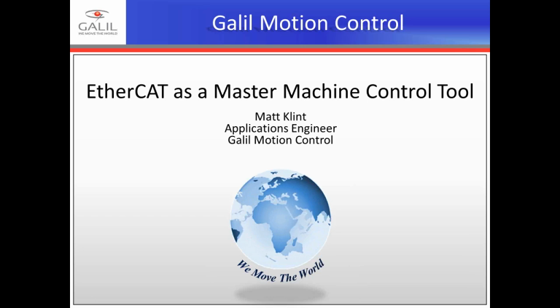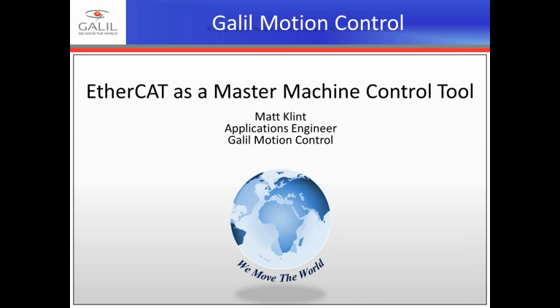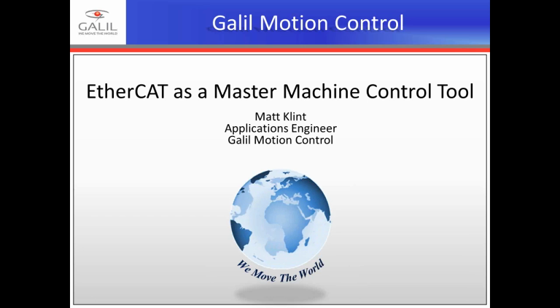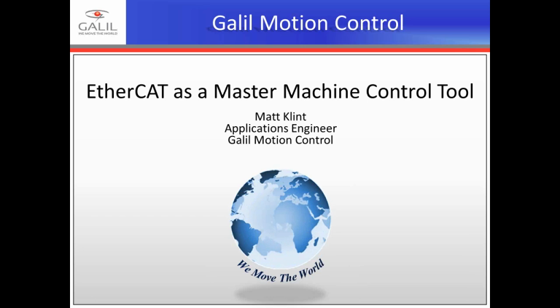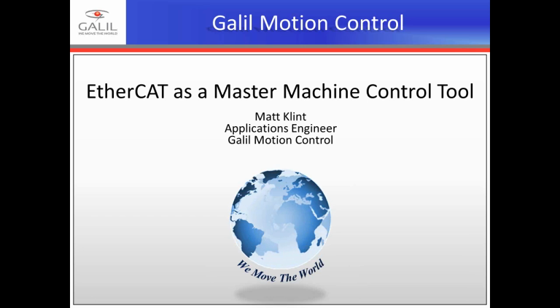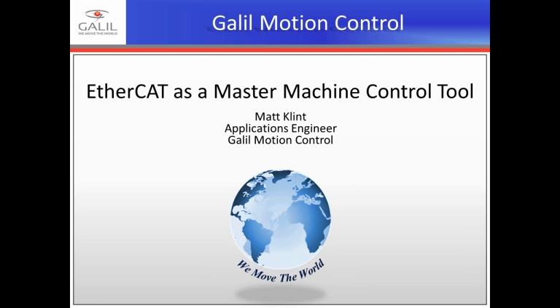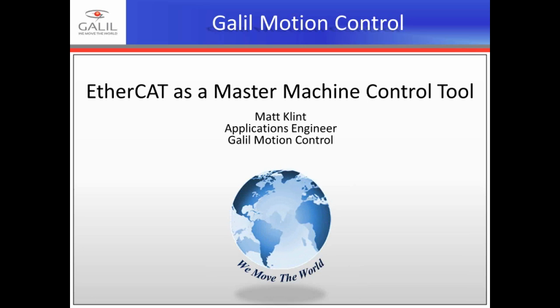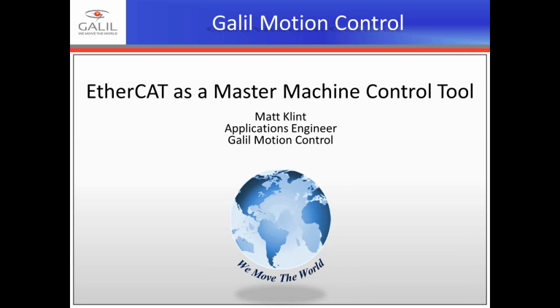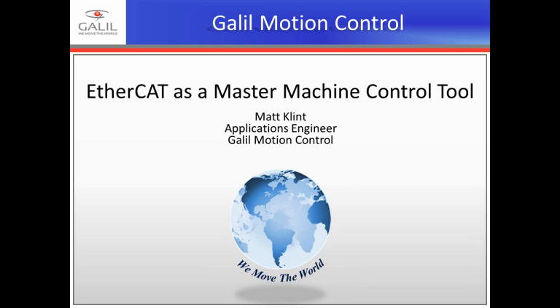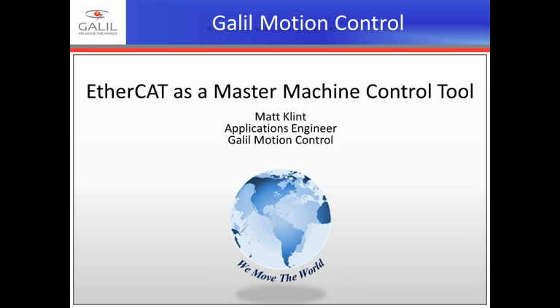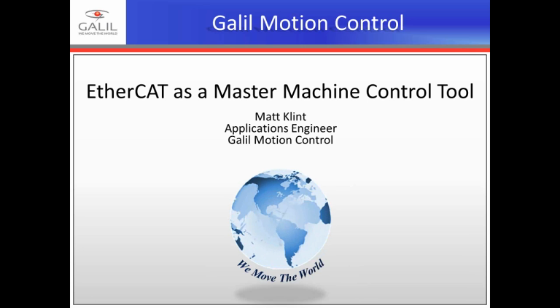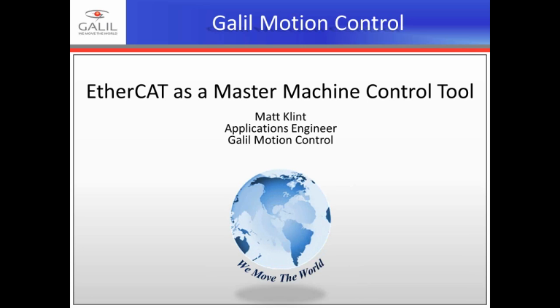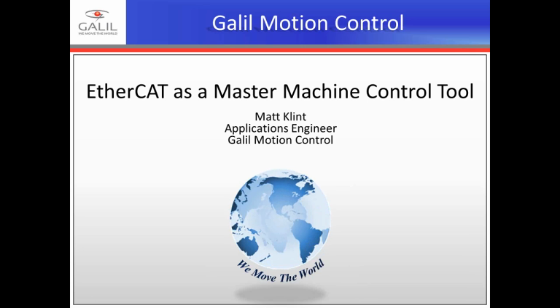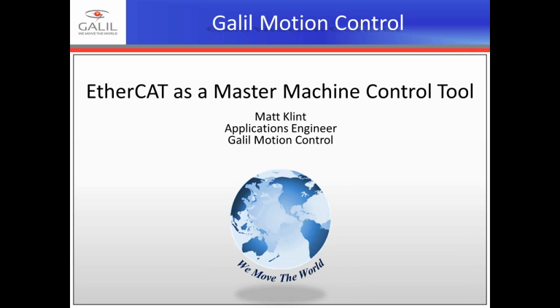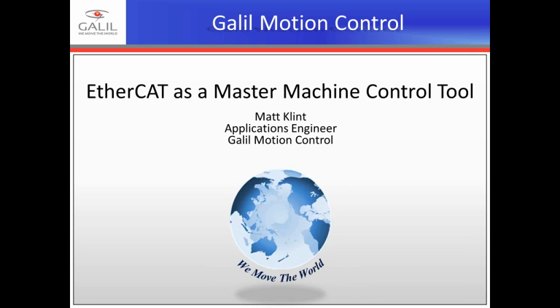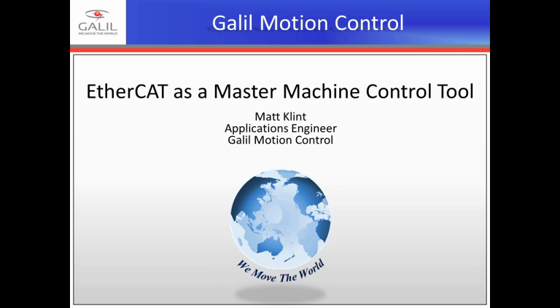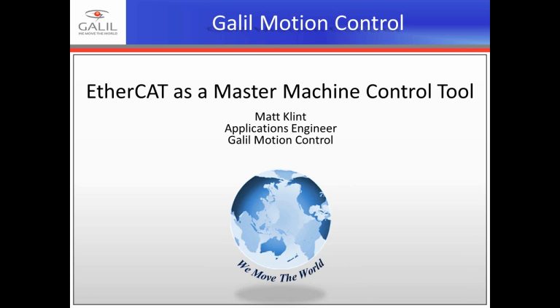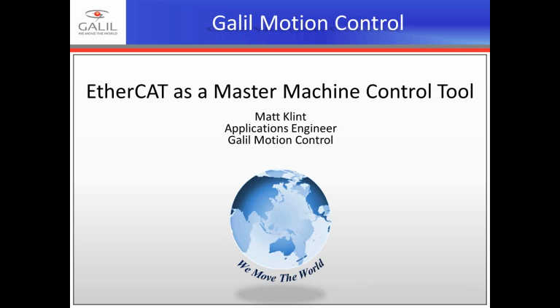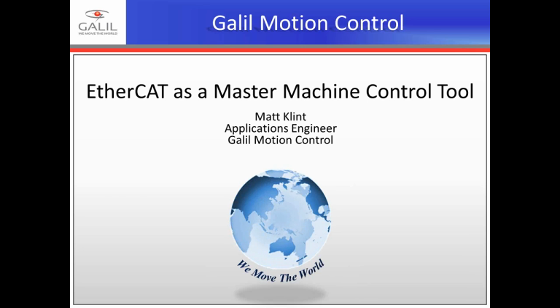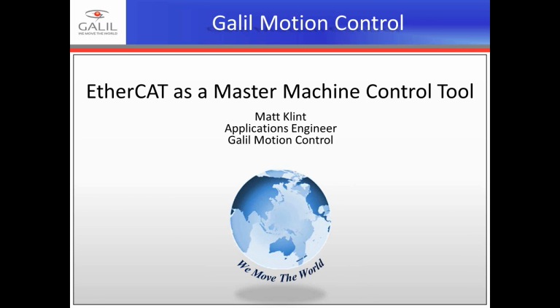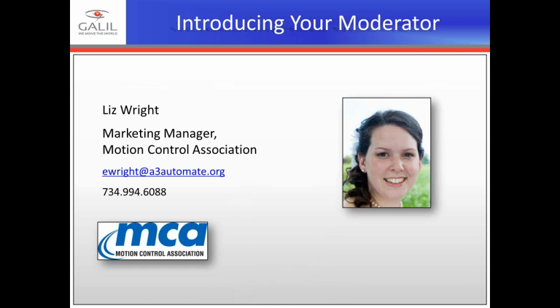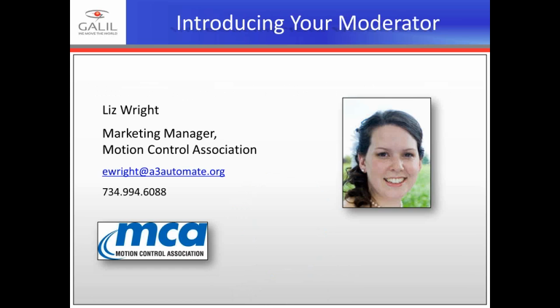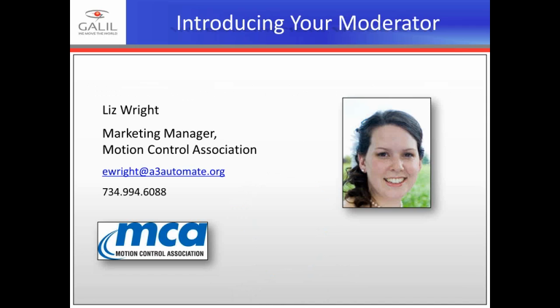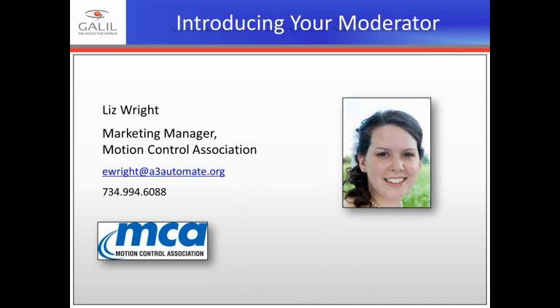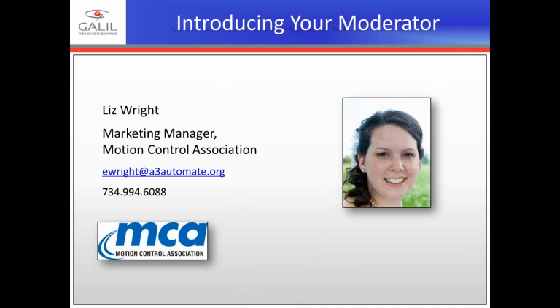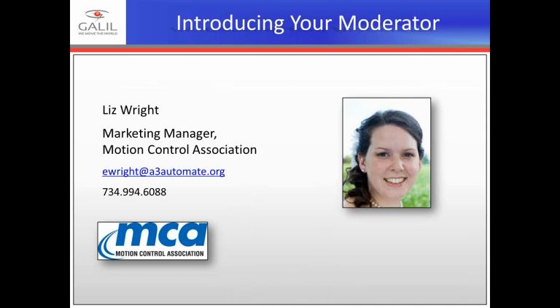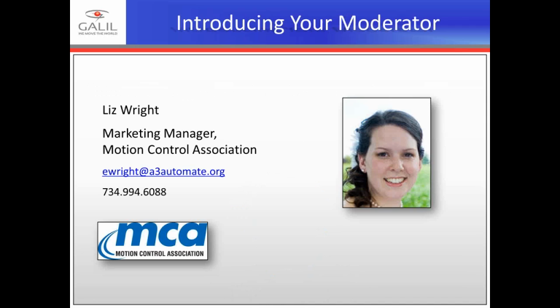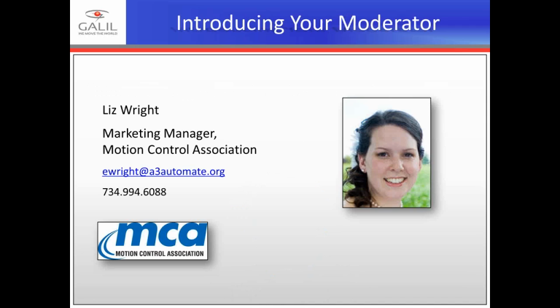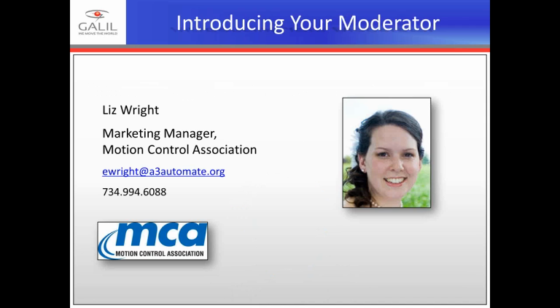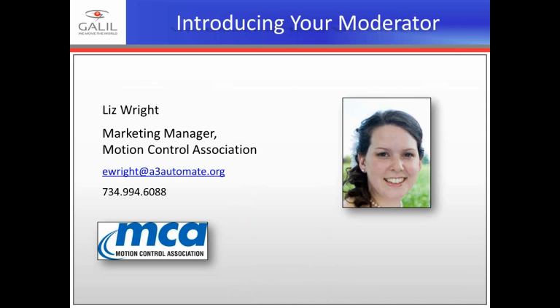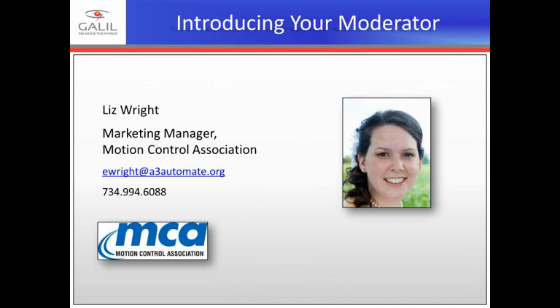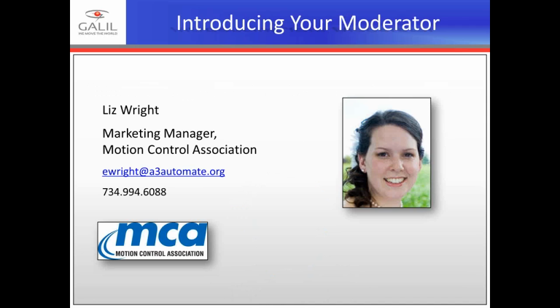EtherCAT as a Master Machine Control Tool. My name is Liz Wright and I'm the Marketing Manager for the Motion Control Association.